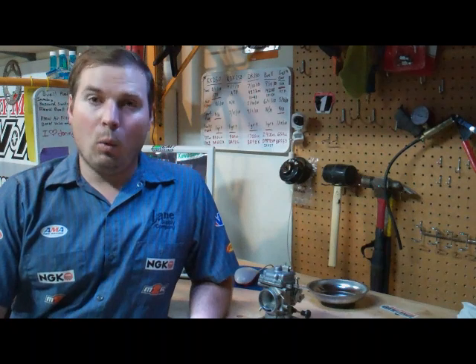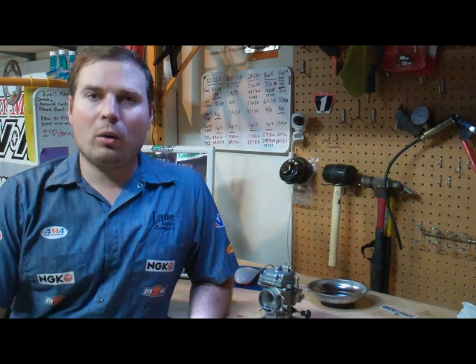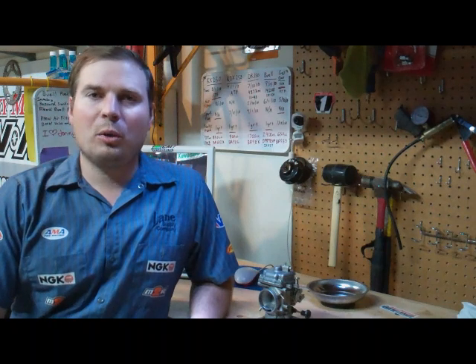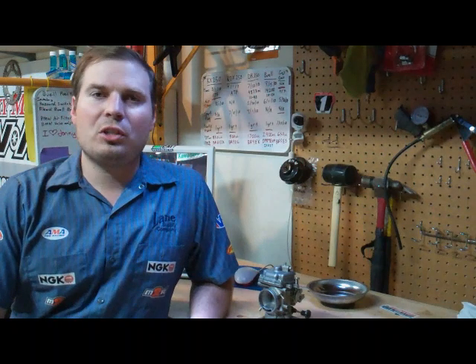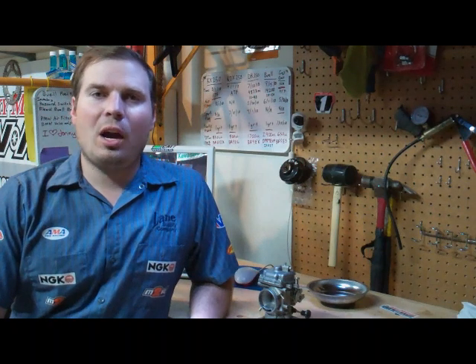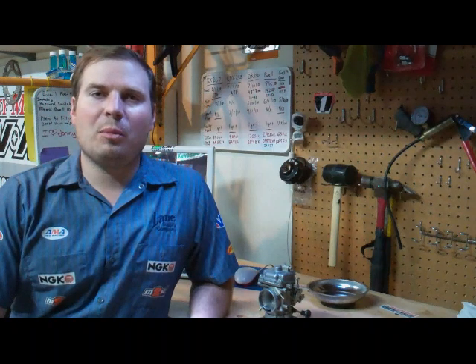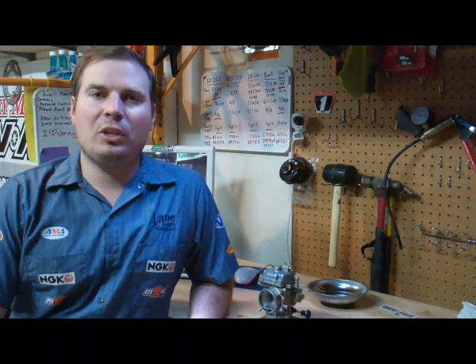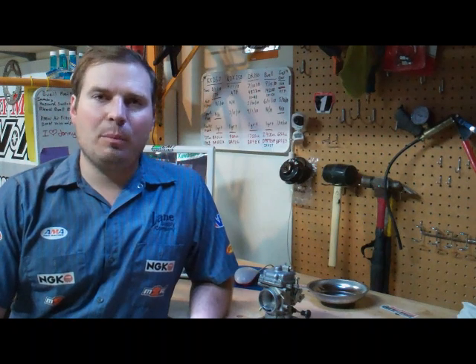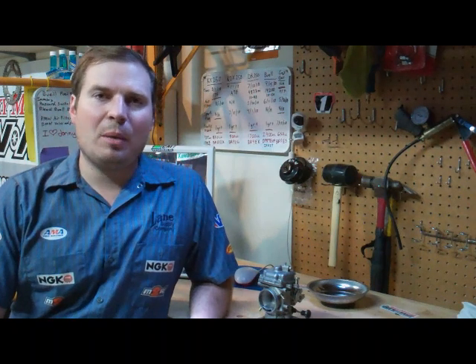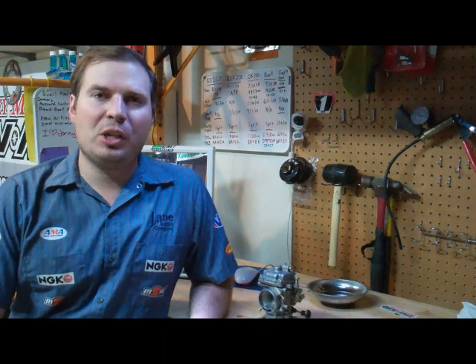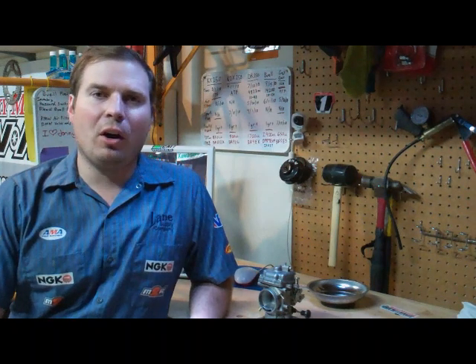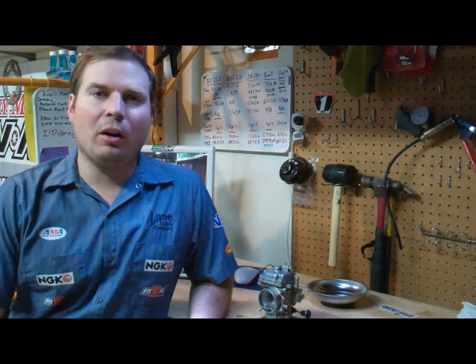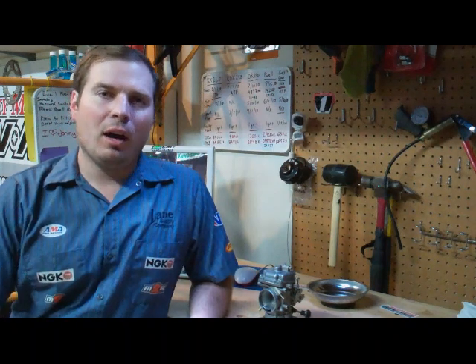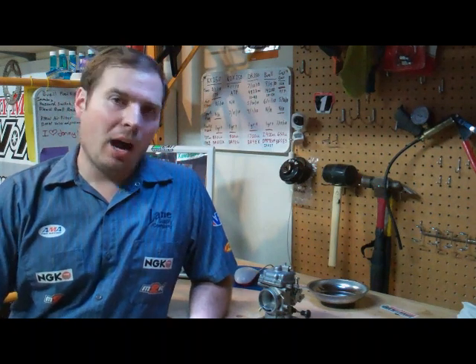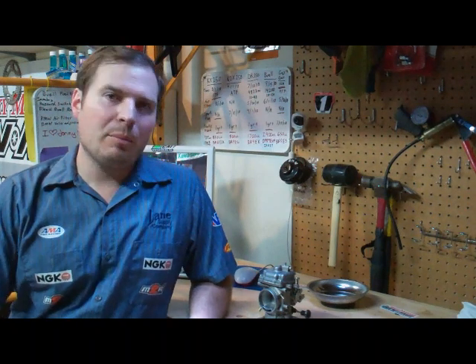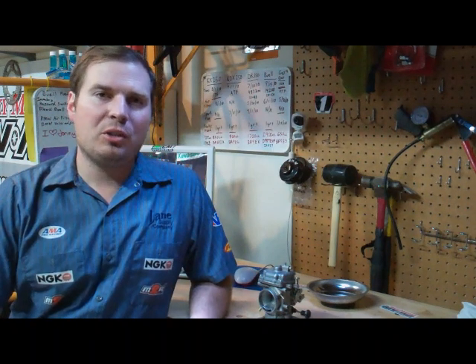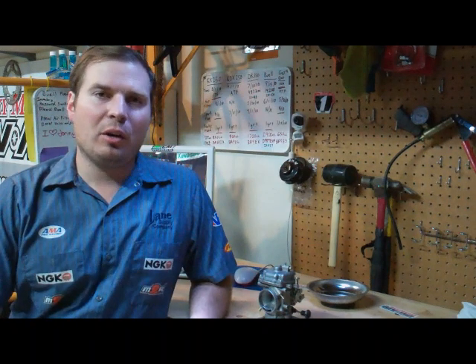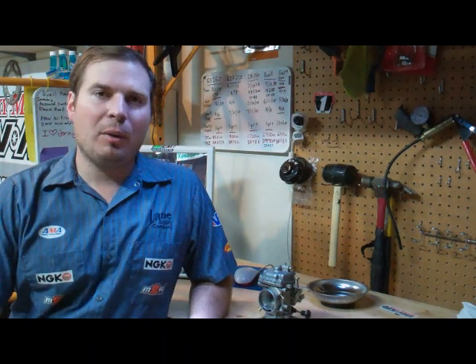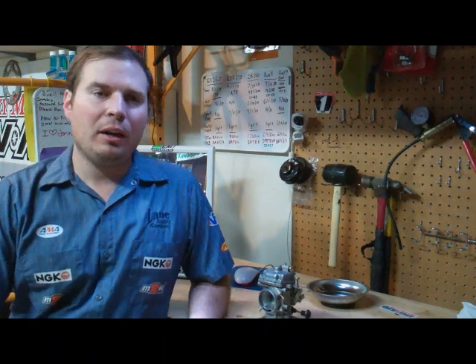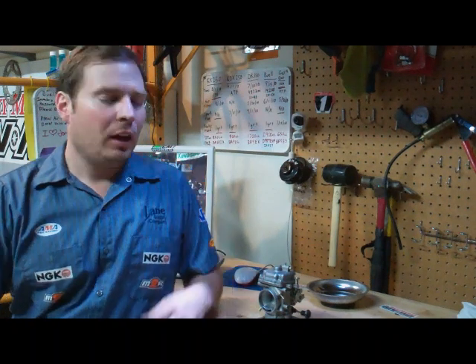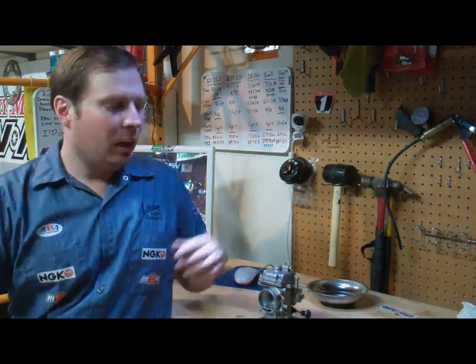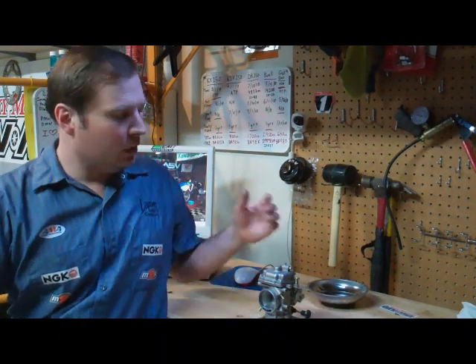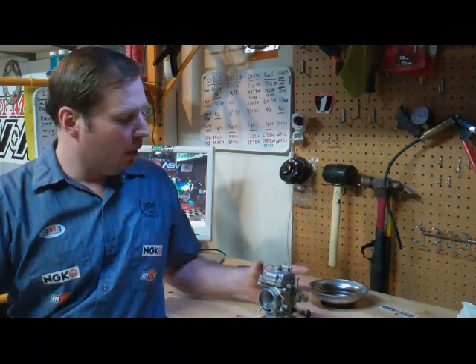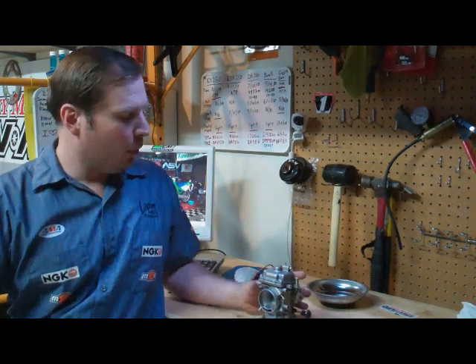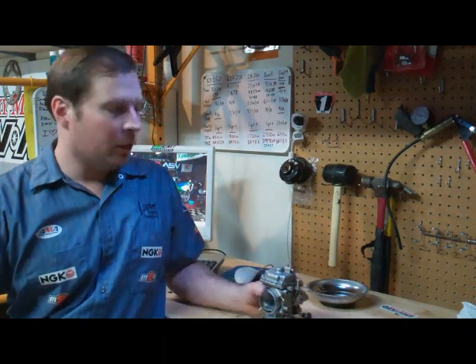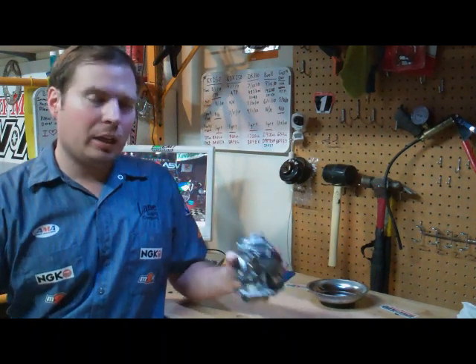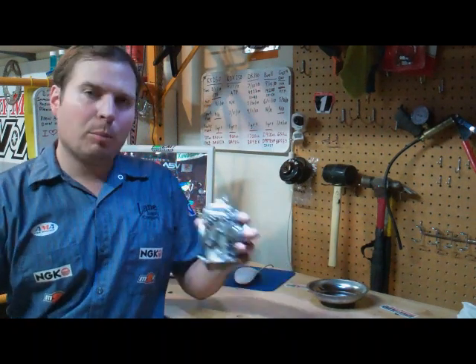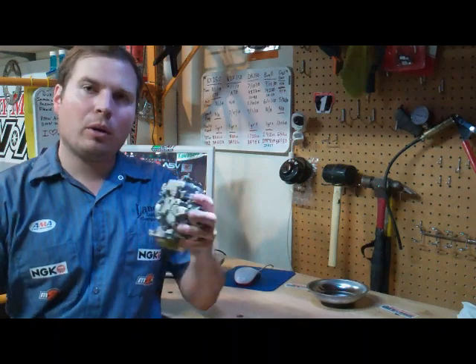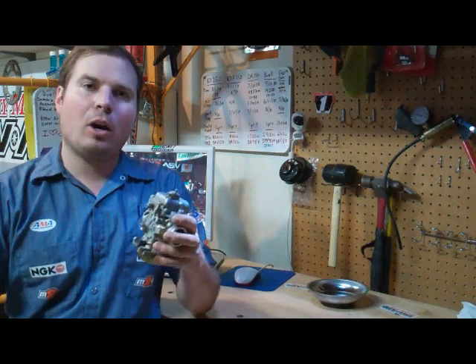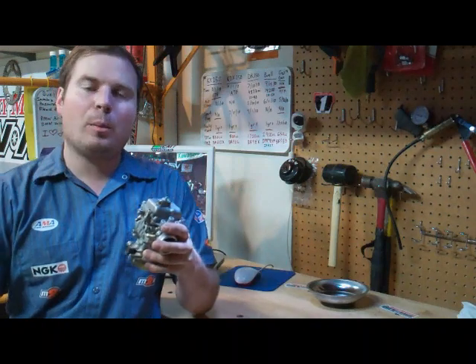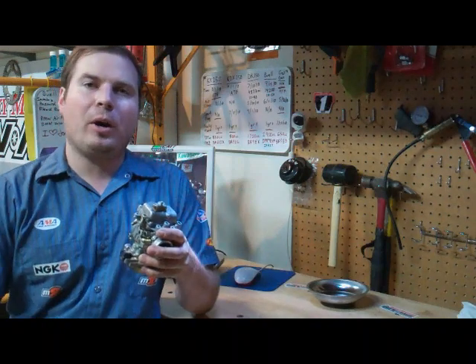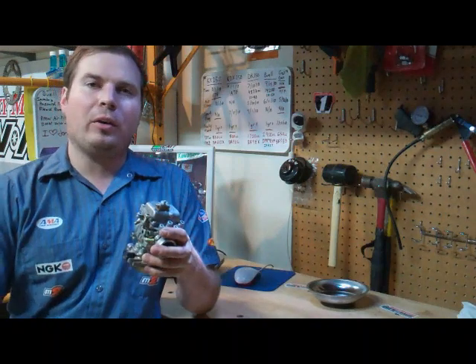Welcome to the shop of Team MTR. I'm the Jumpman, and today we're going to take apart a carburetor.